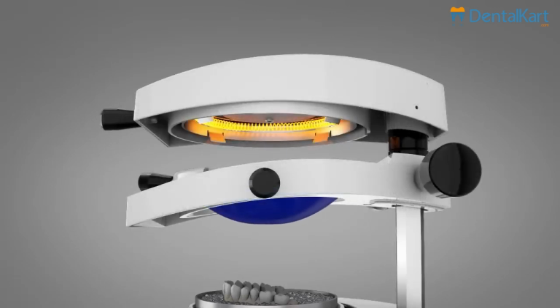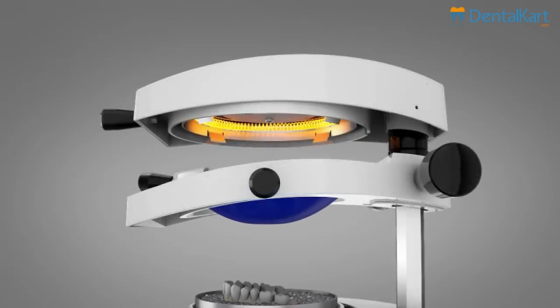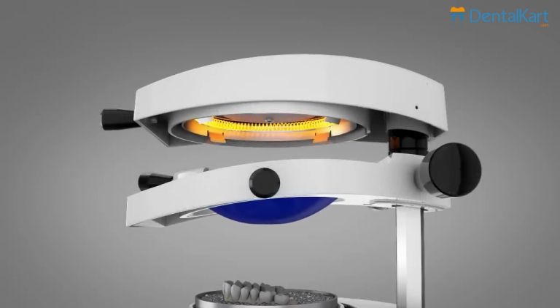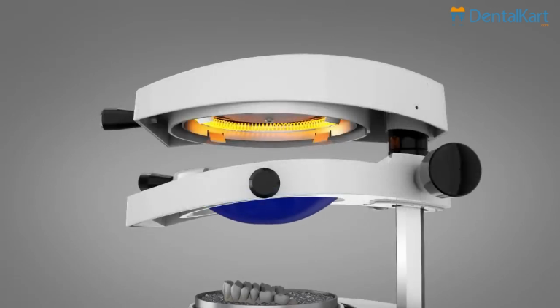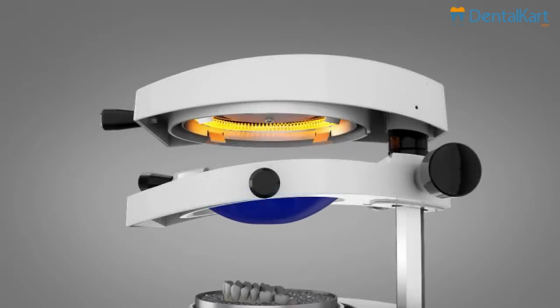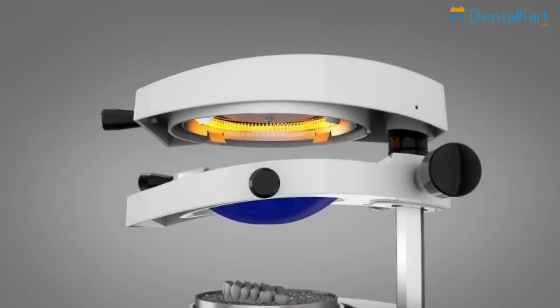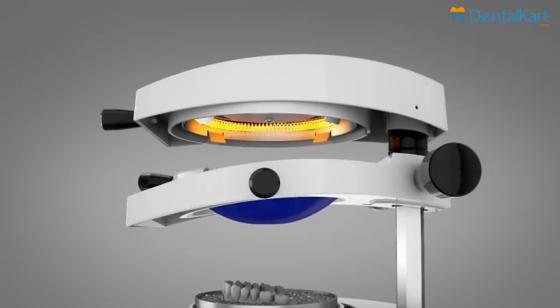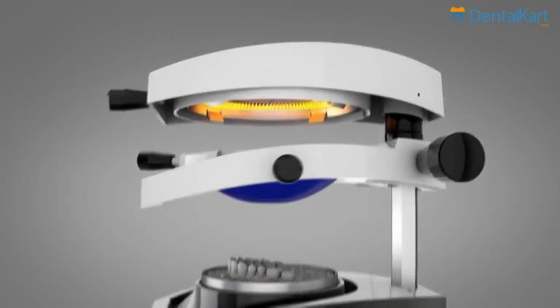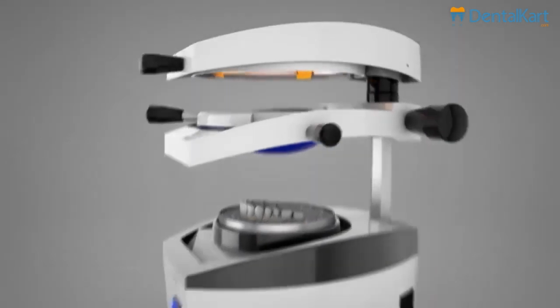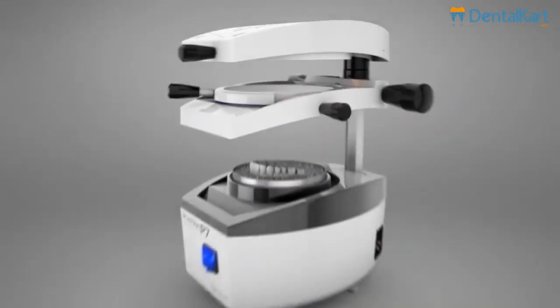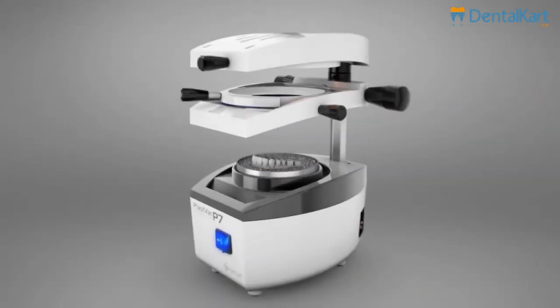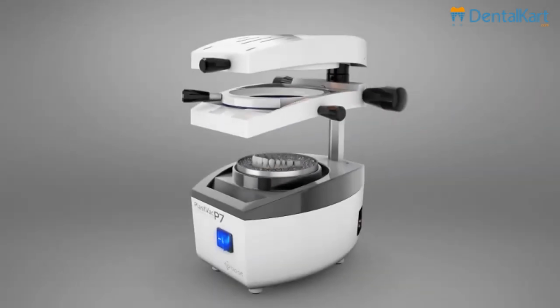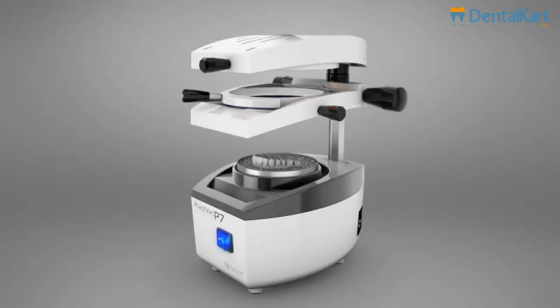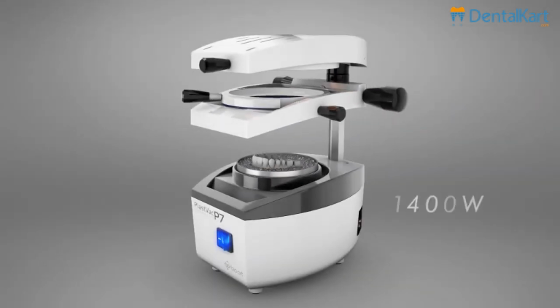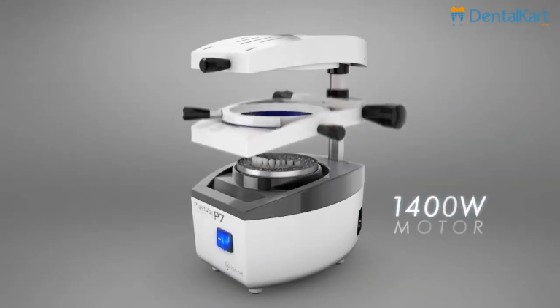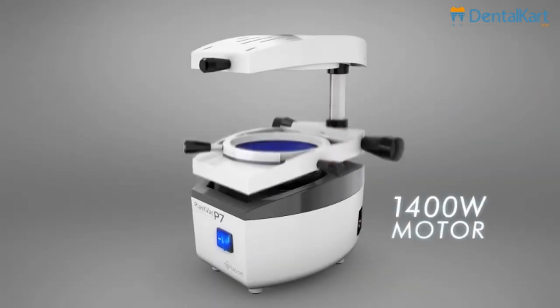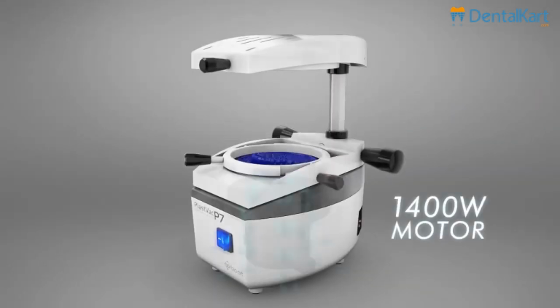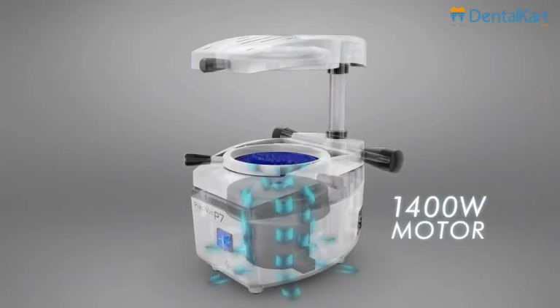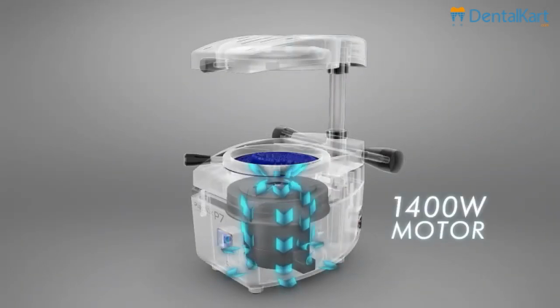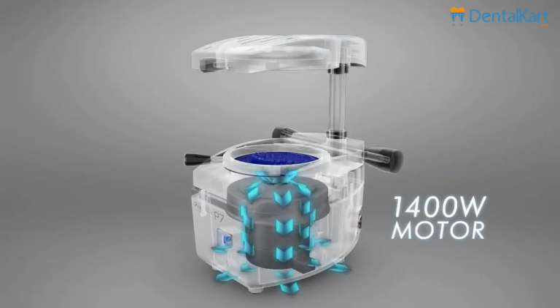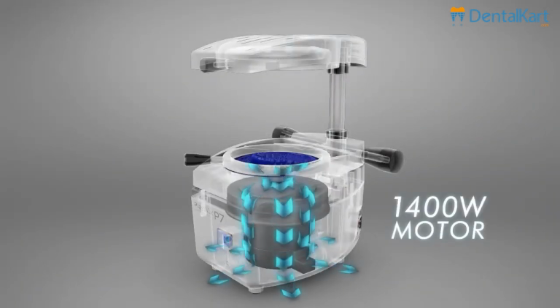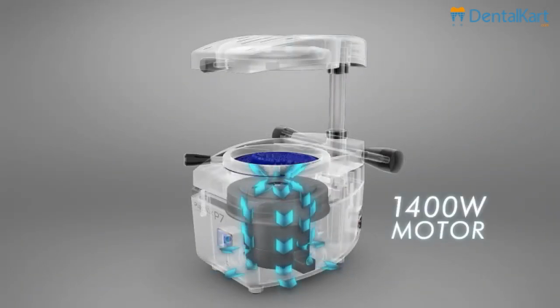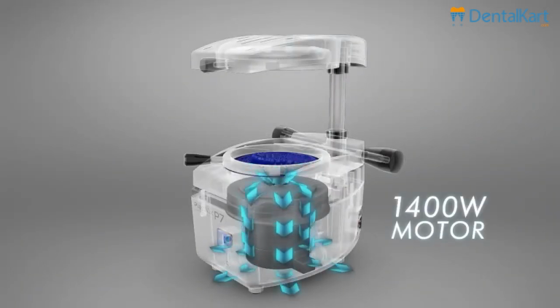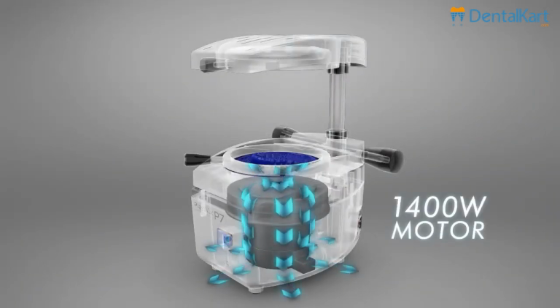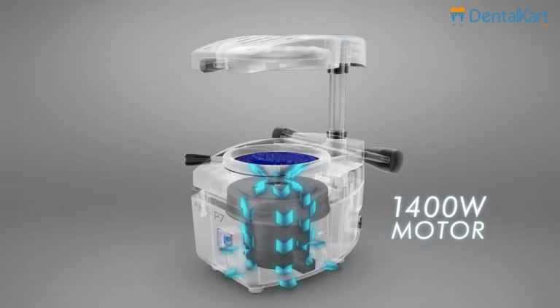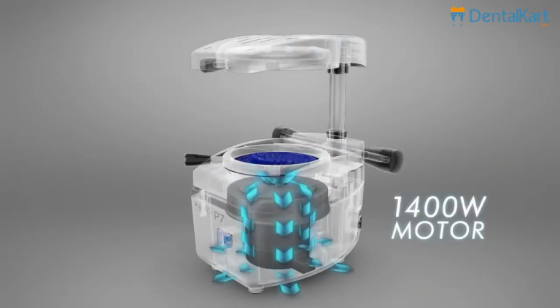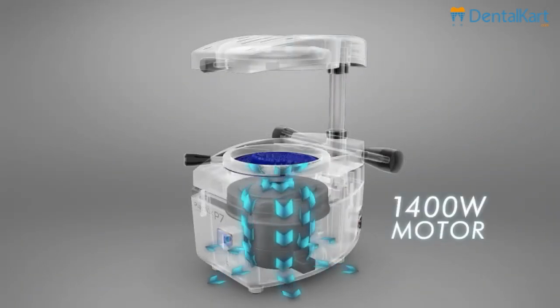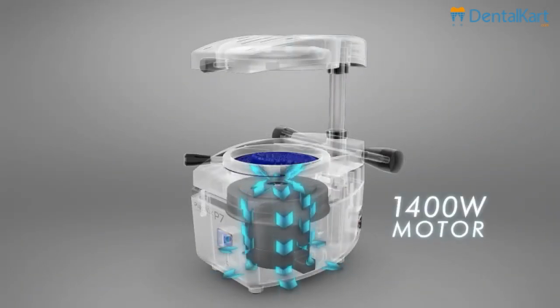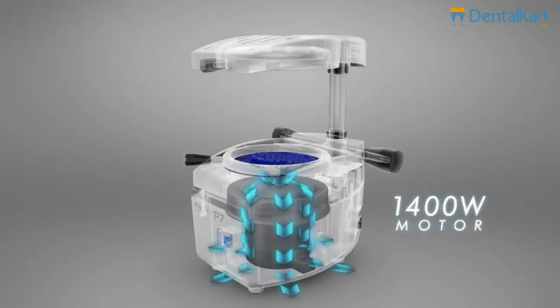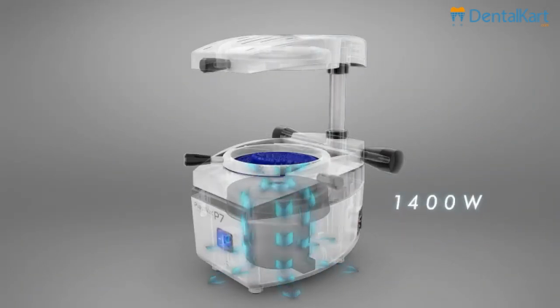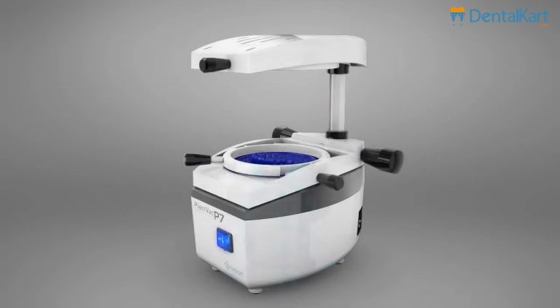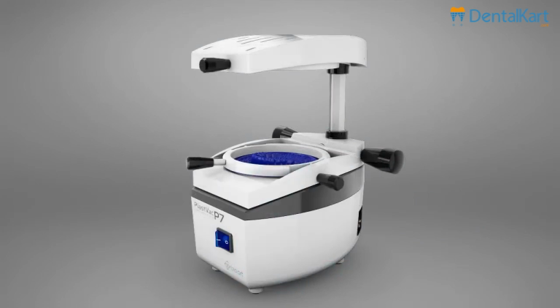To assure a perfect conformation, its 1400 watts motor with automatic start is the most powerful on the market.